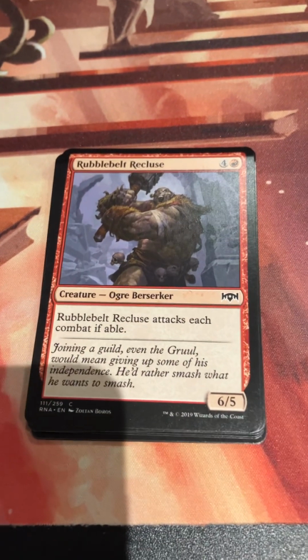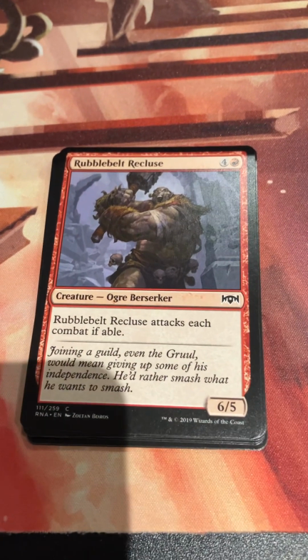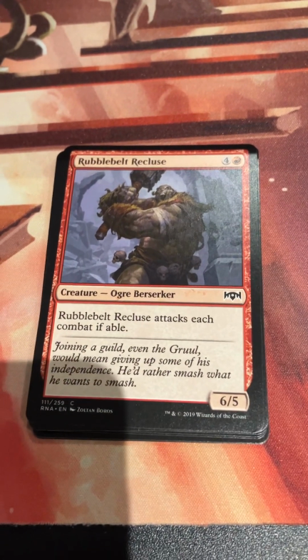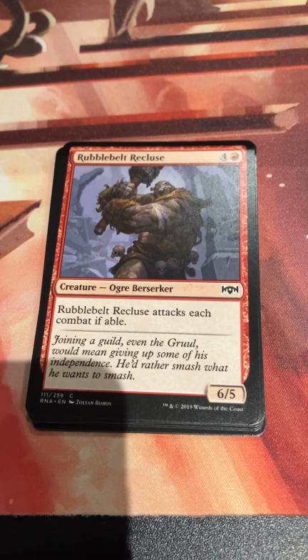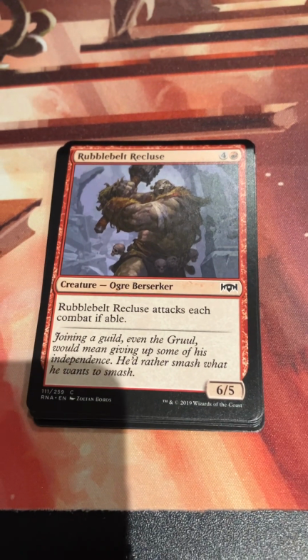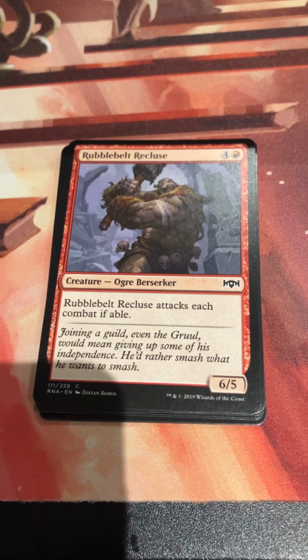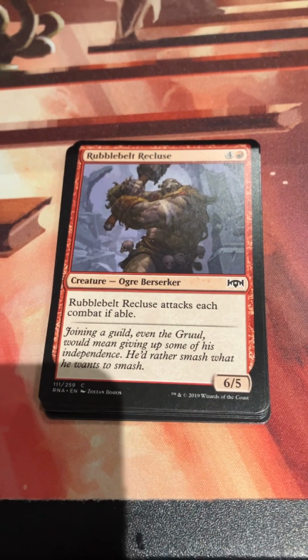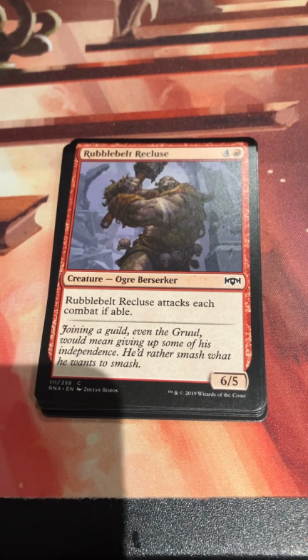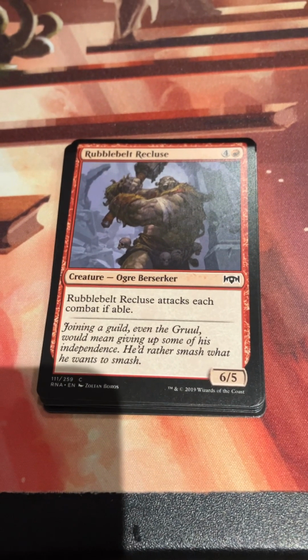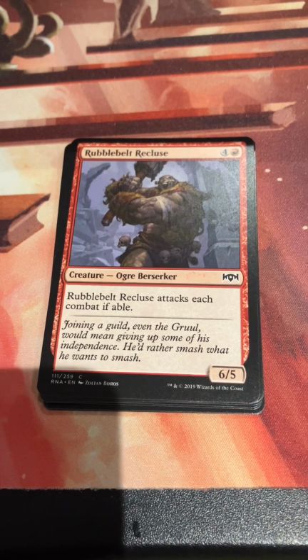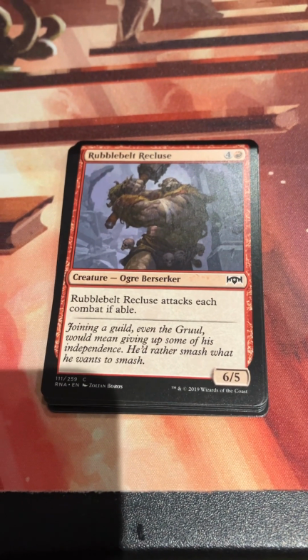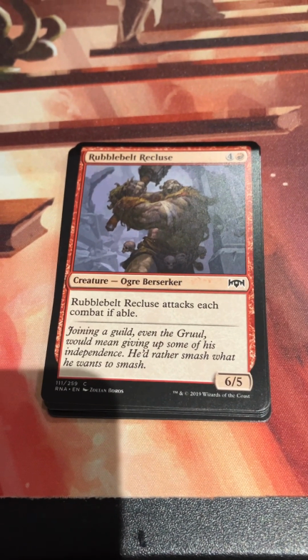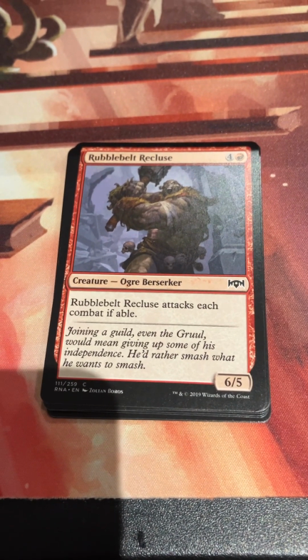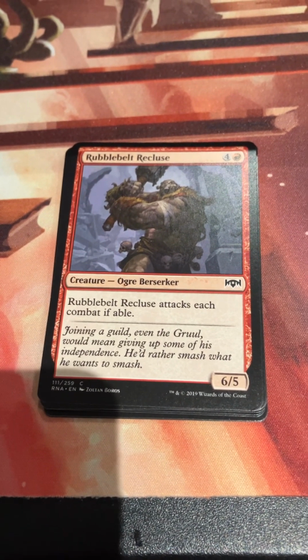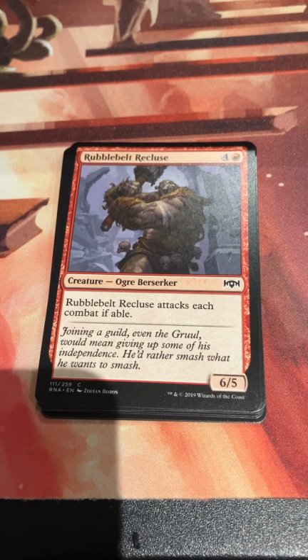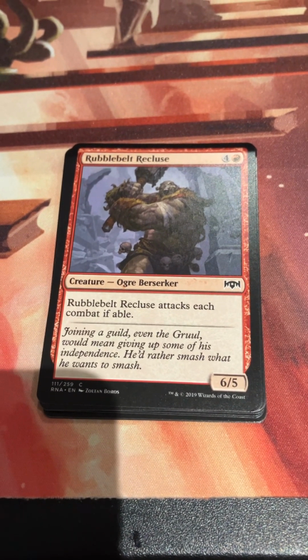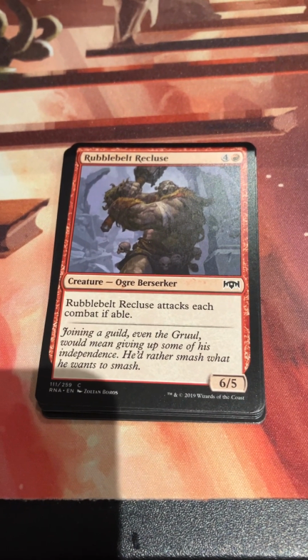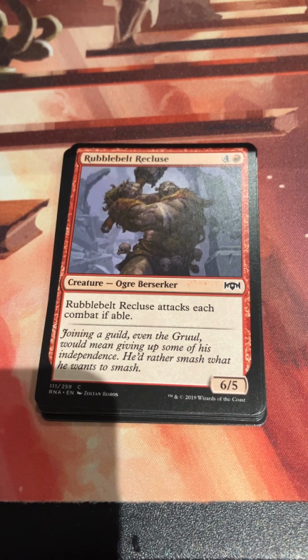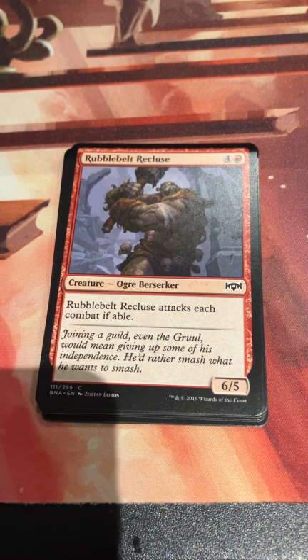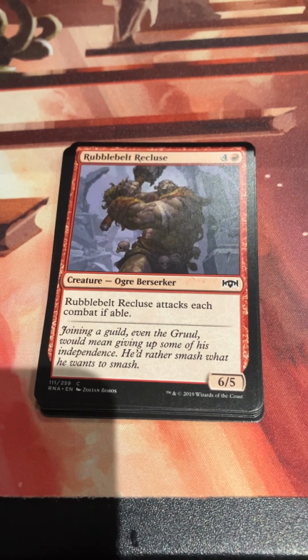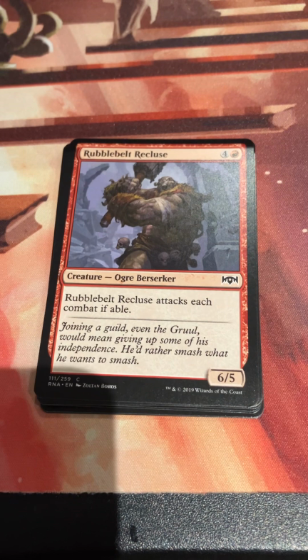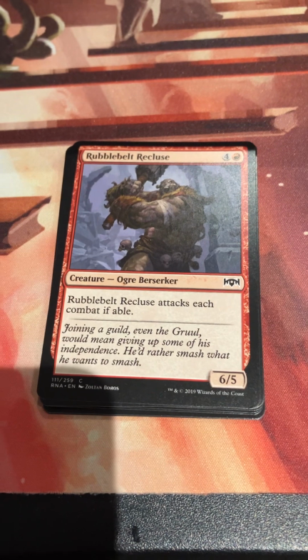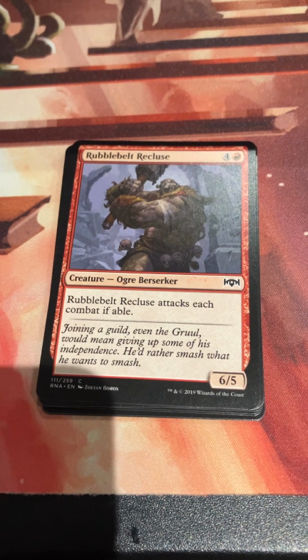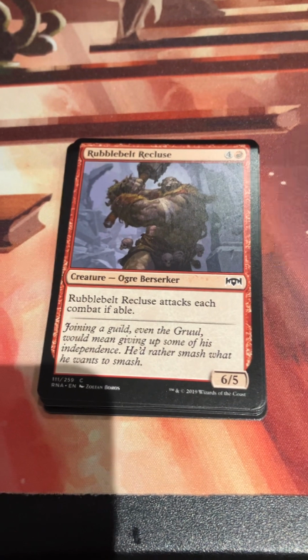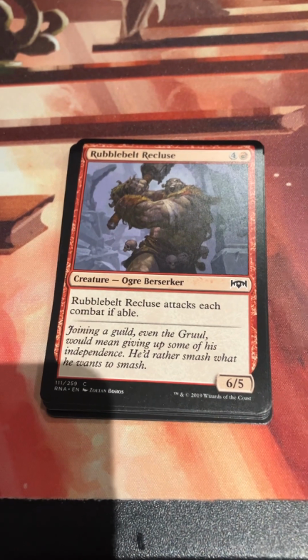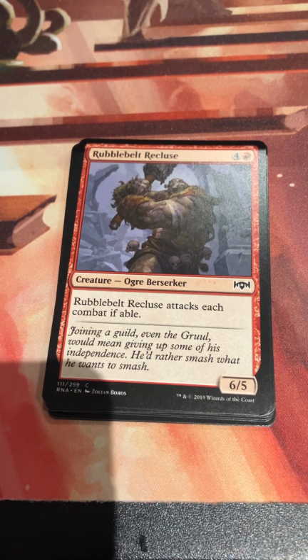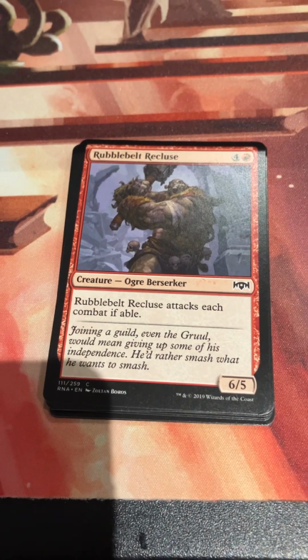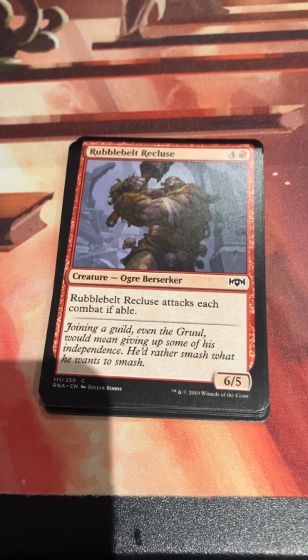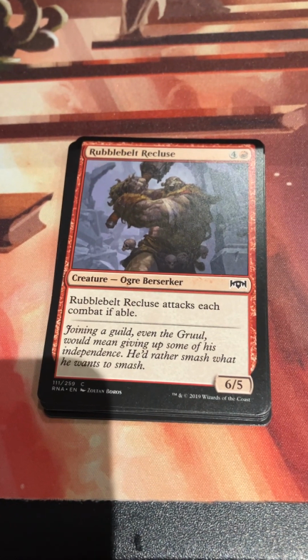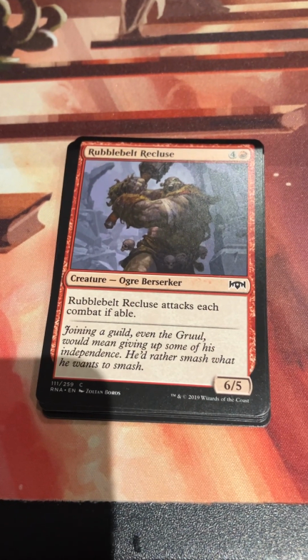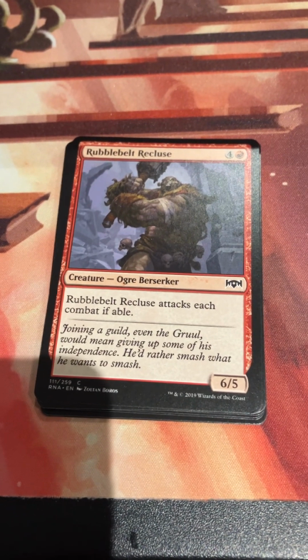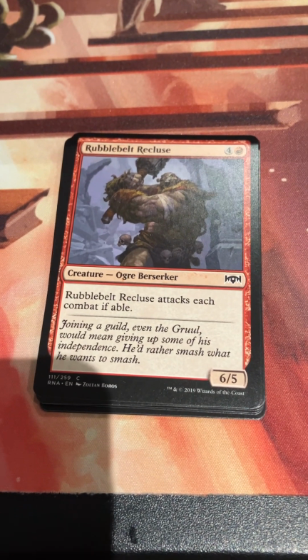Rubble Belt Recluse - four and a red for a 6/5 ogre berserker who attacks each combat if able.